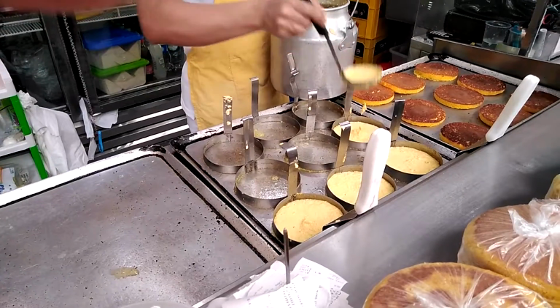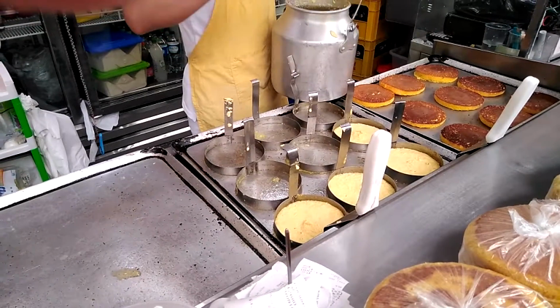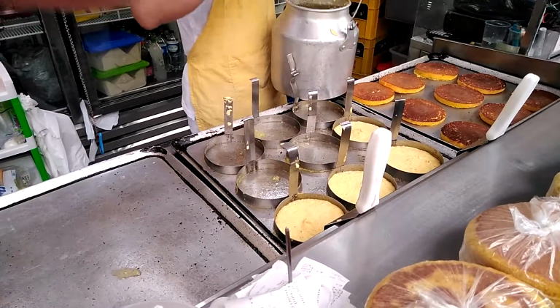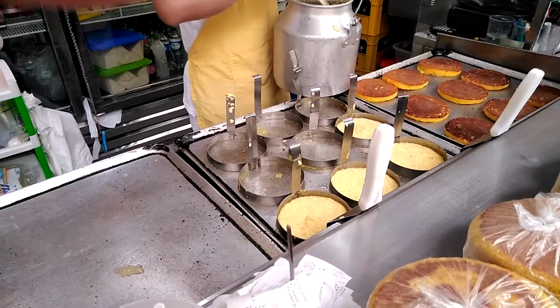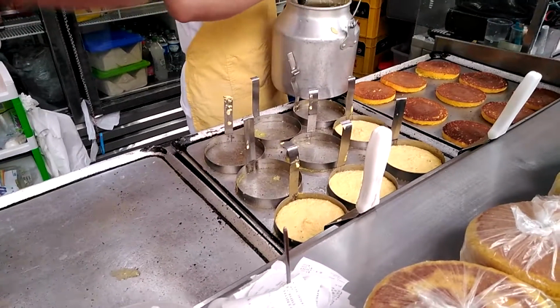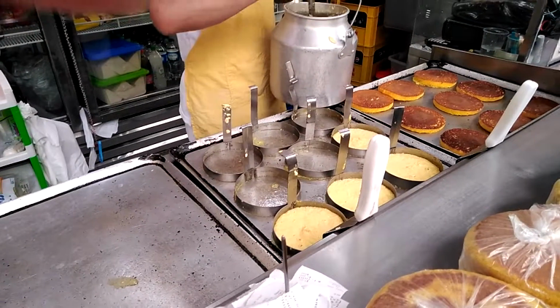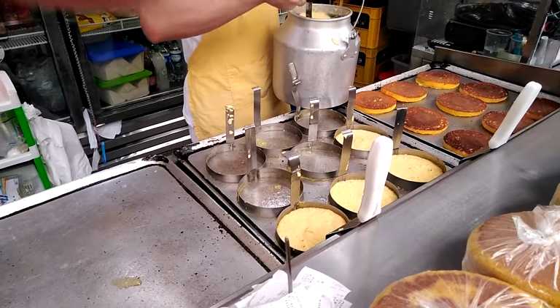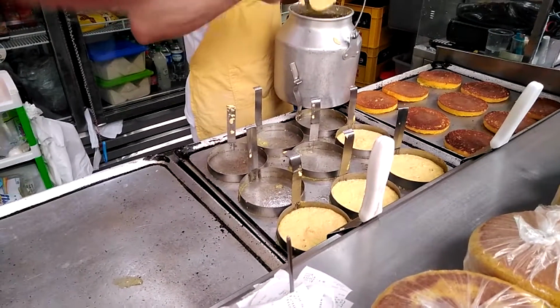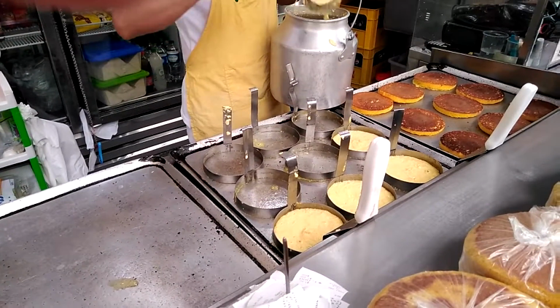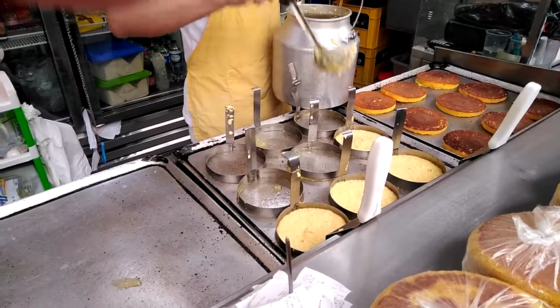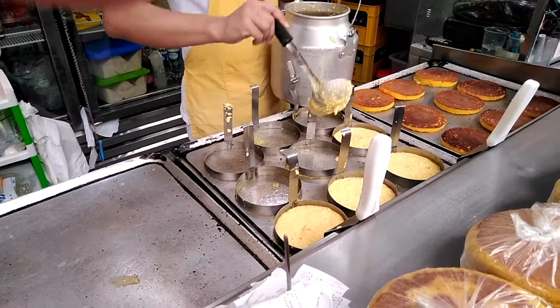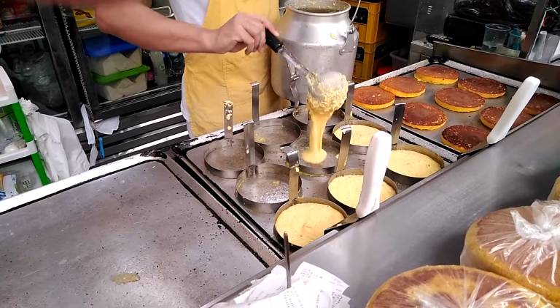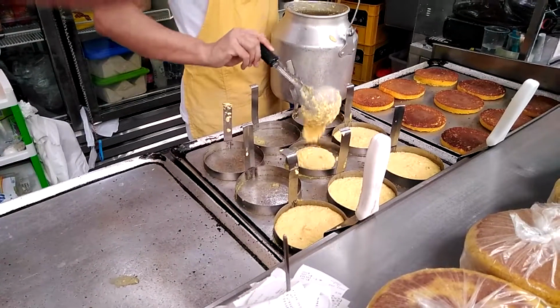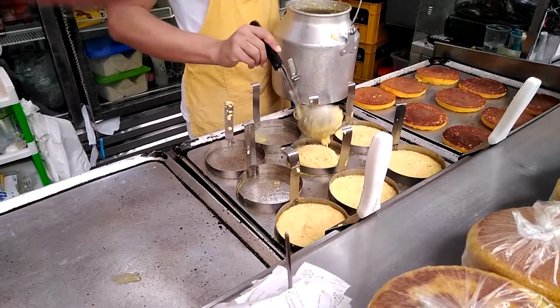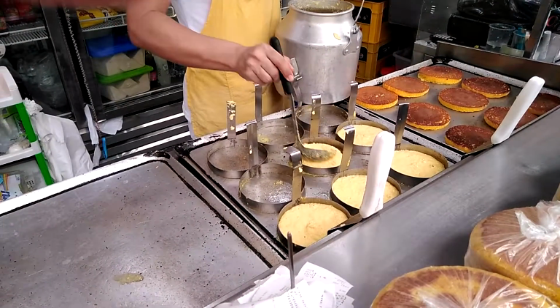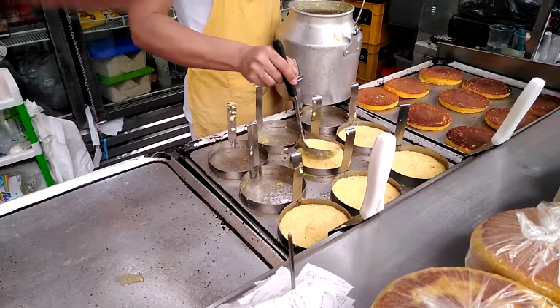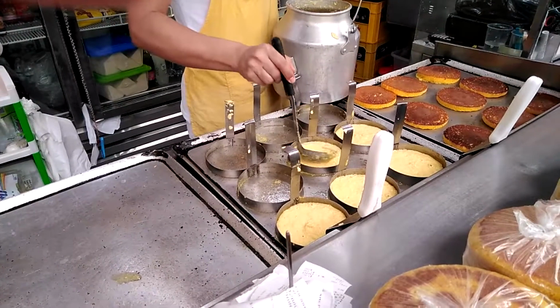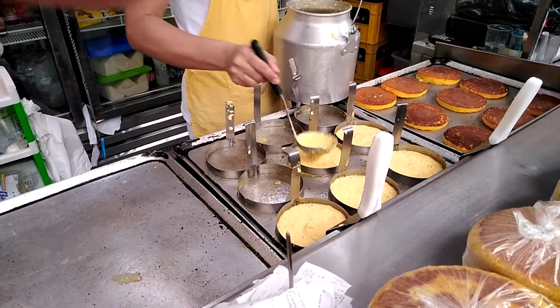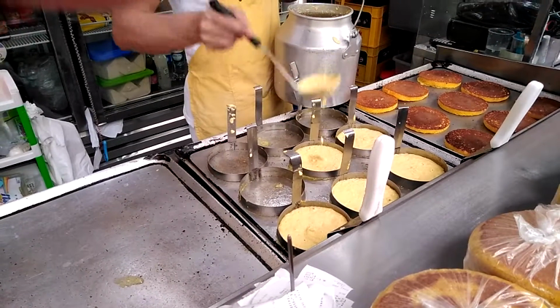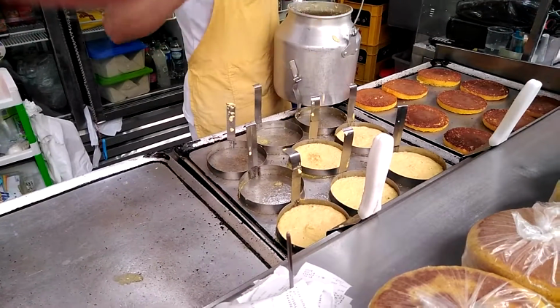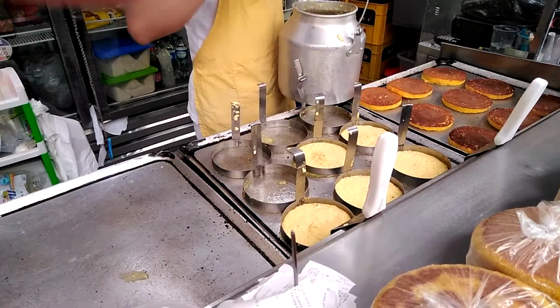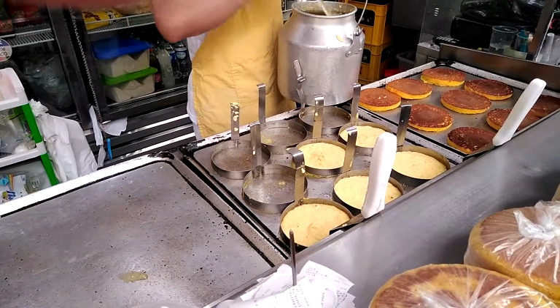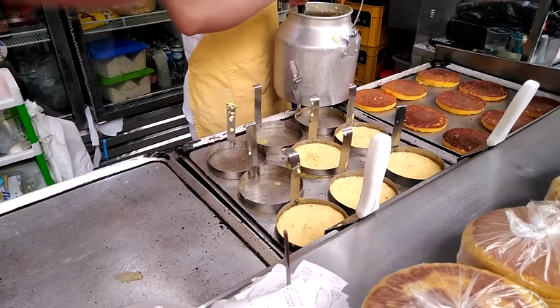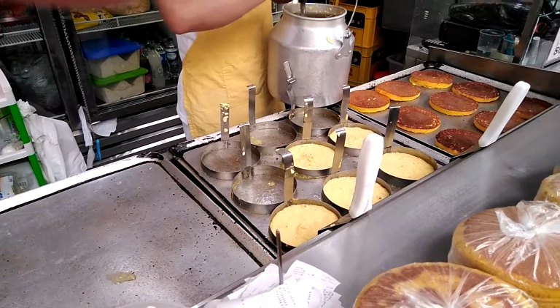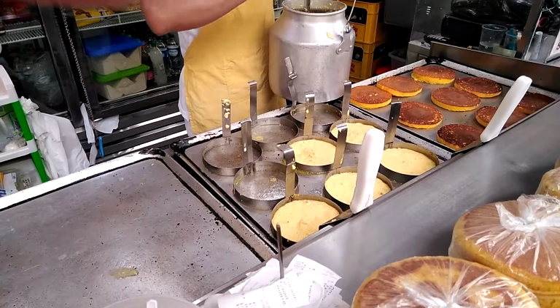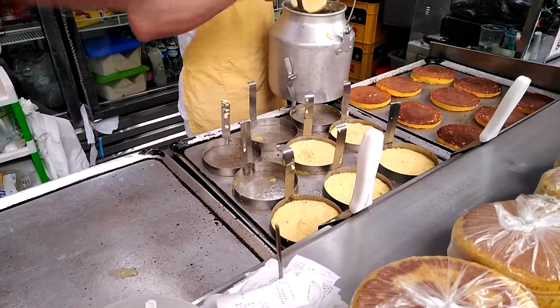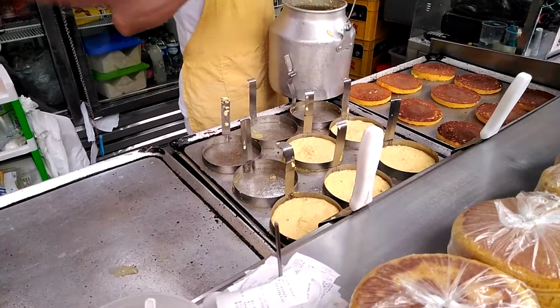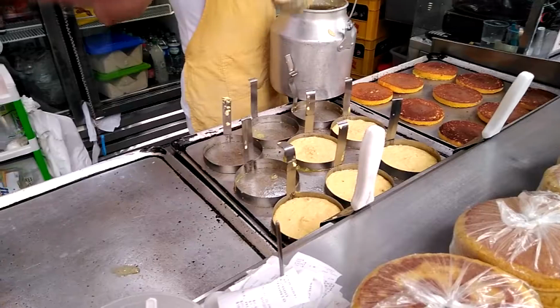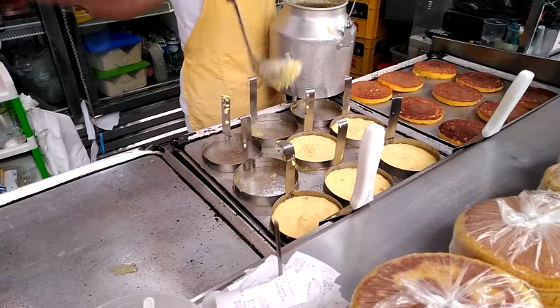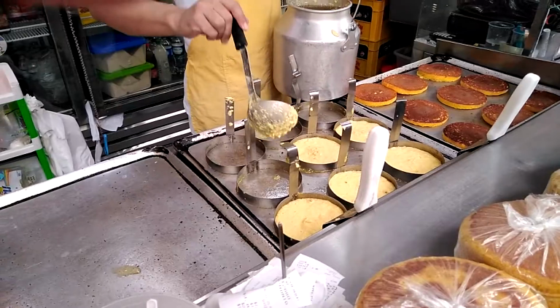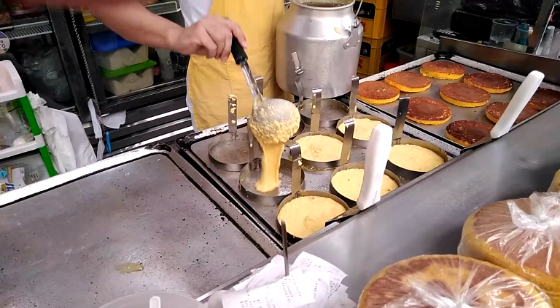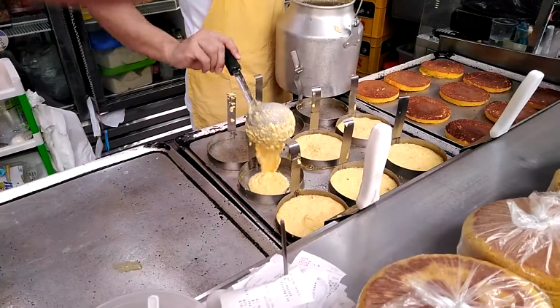Over on the right, that's what they look like after they're done. It kind of looks like cornbread, doesn't it?